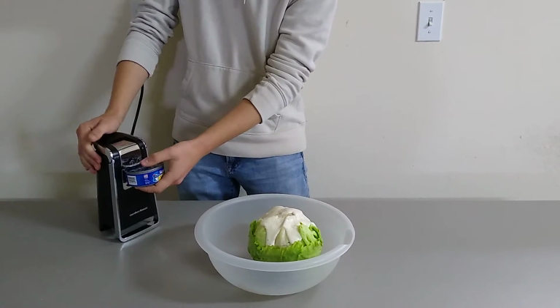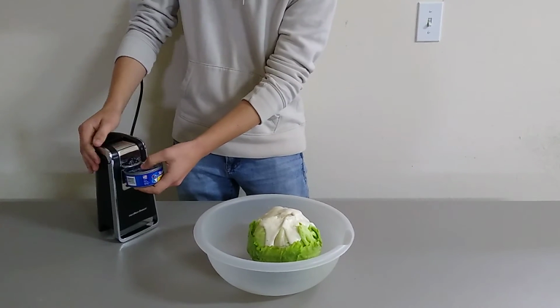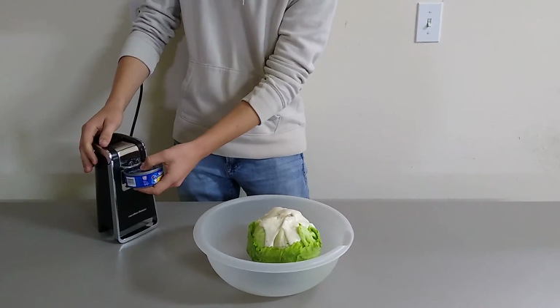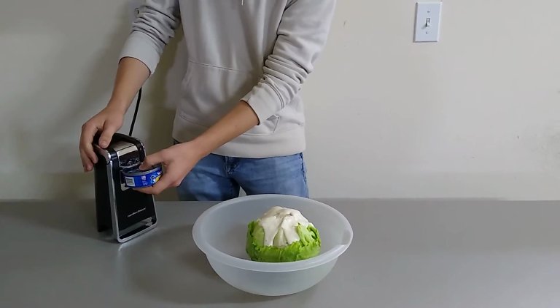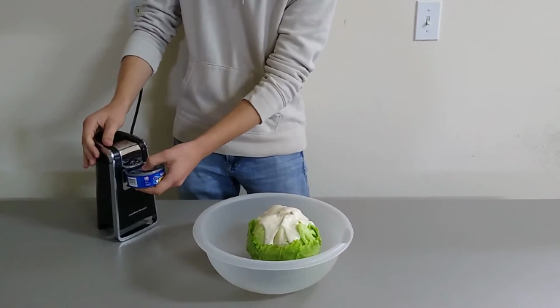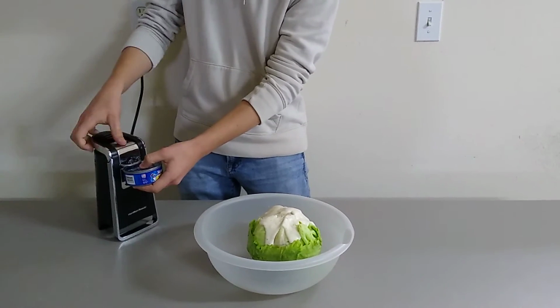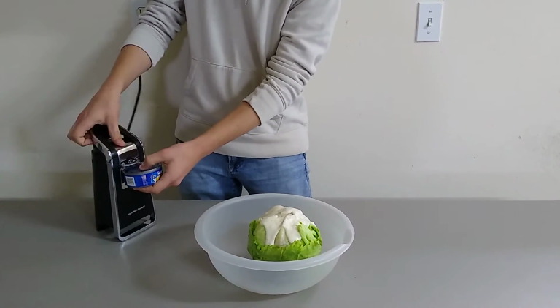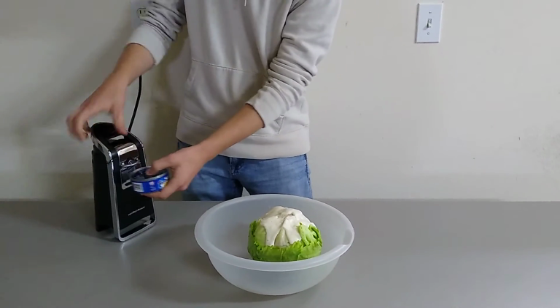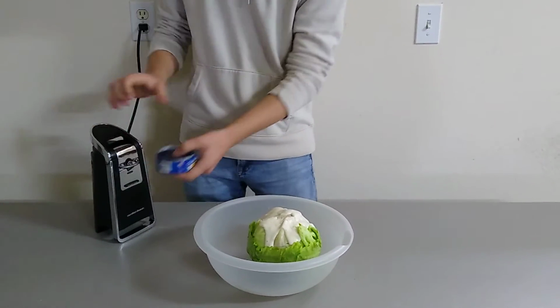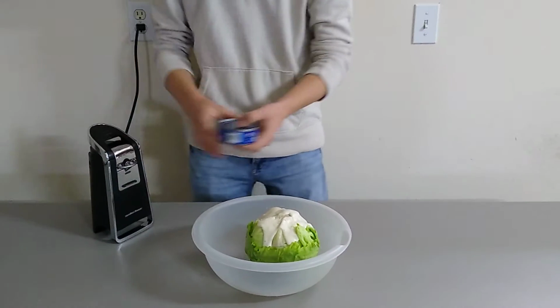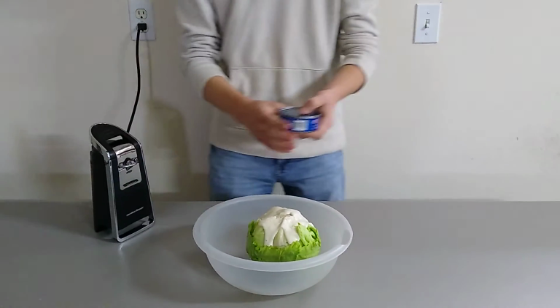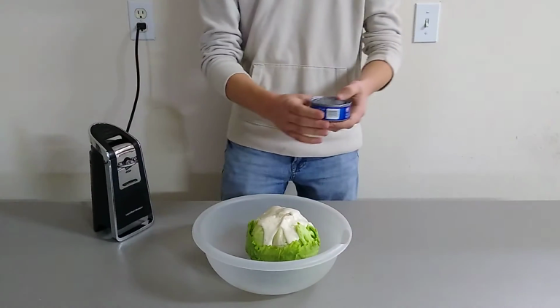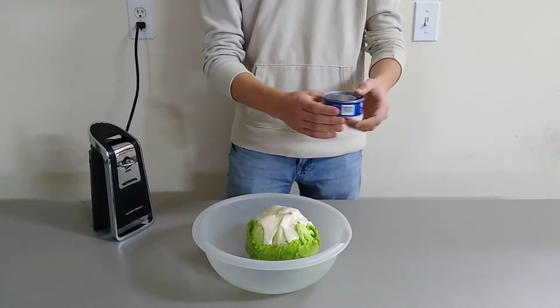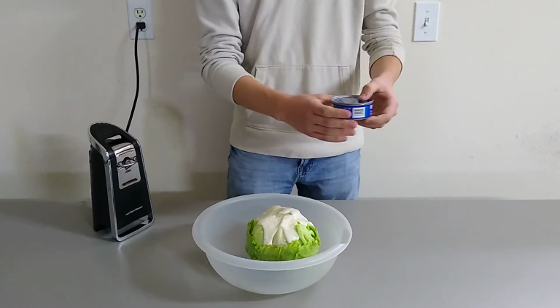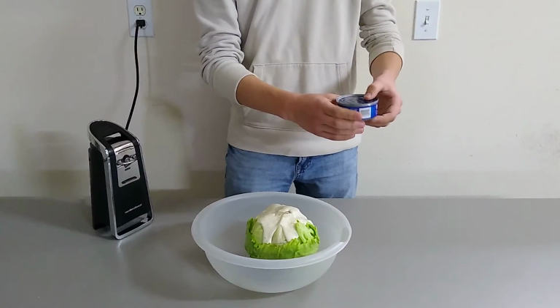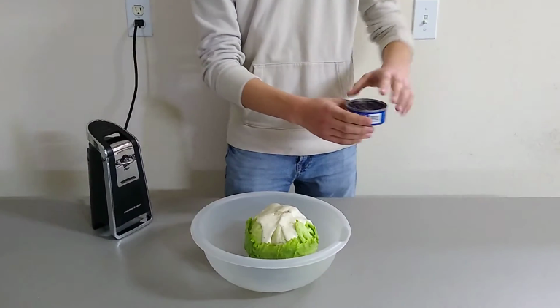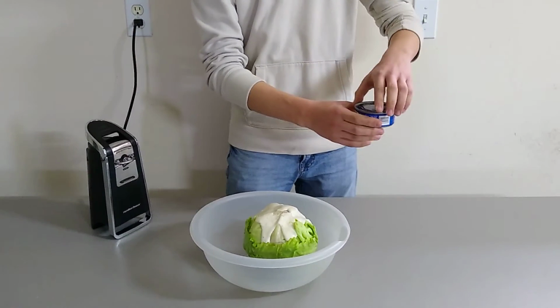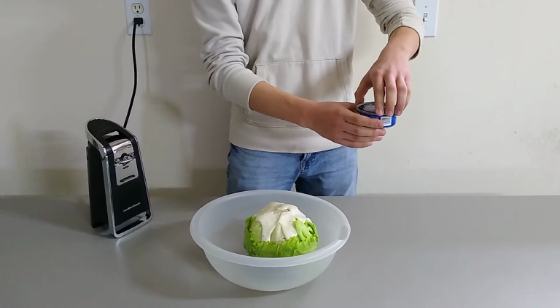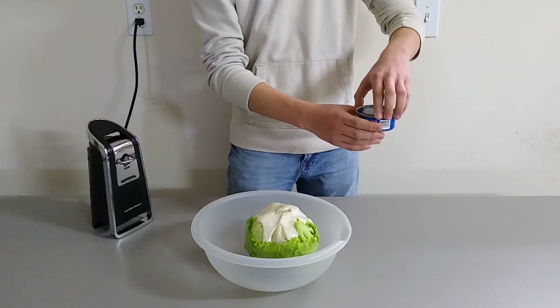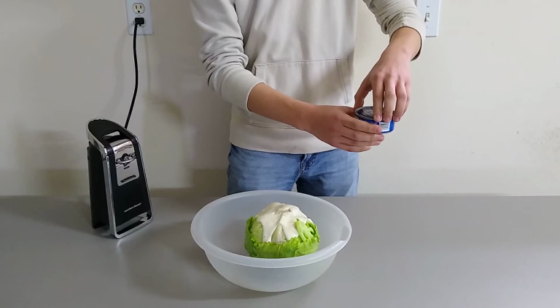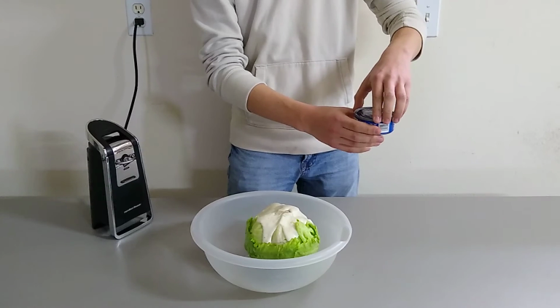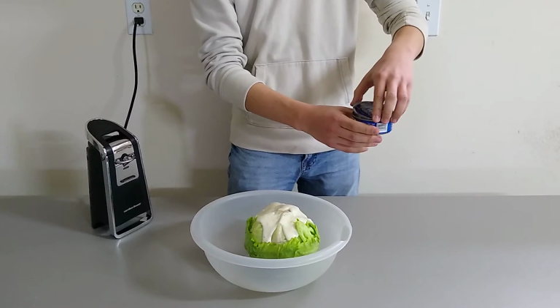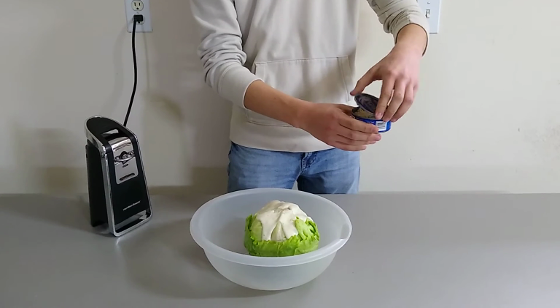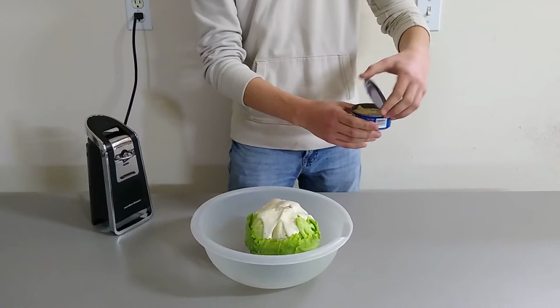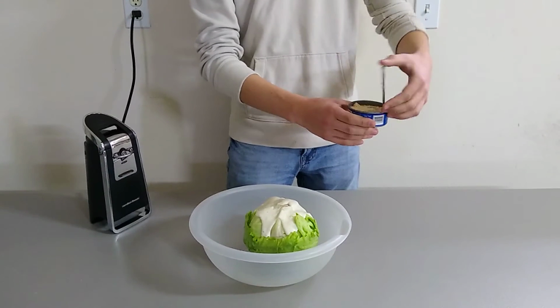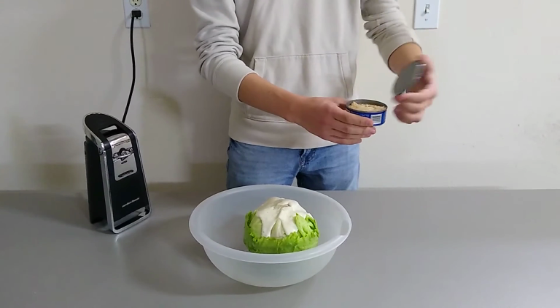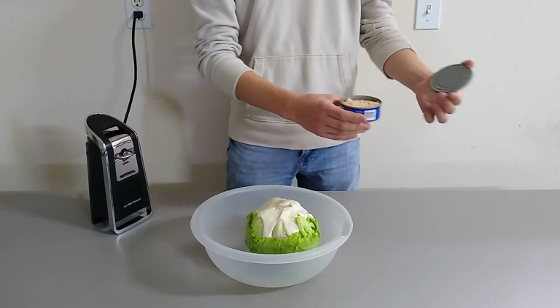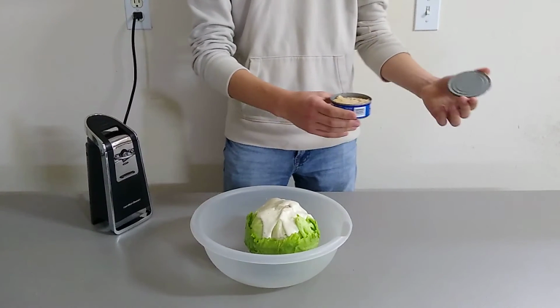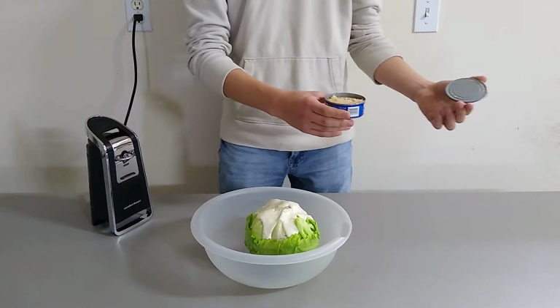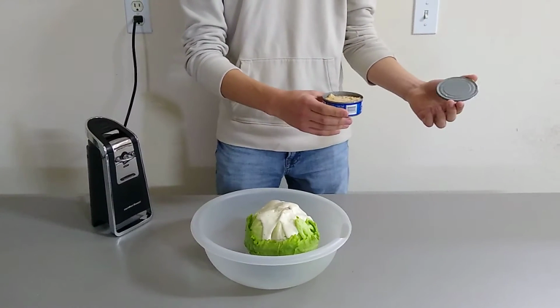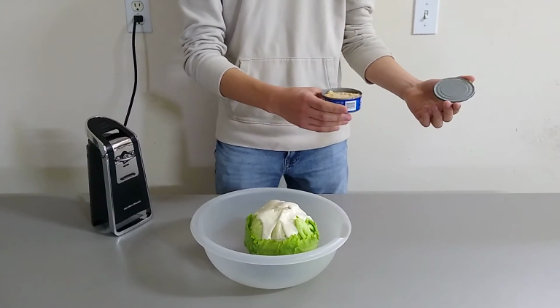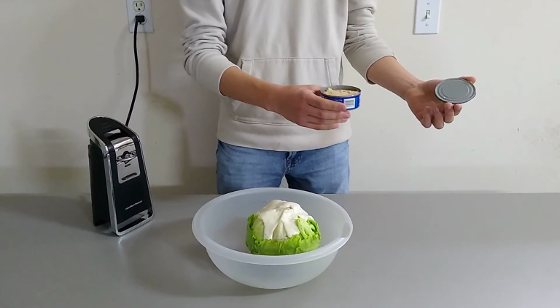Okay, there we go. I think I'm good. Let's see if it worked. Voila, it worked!